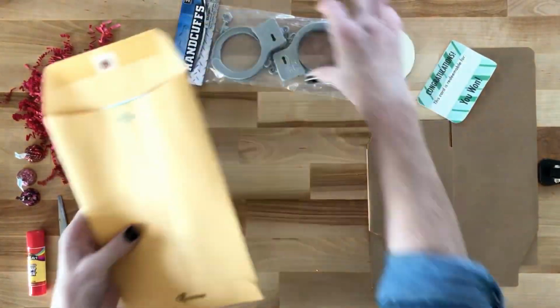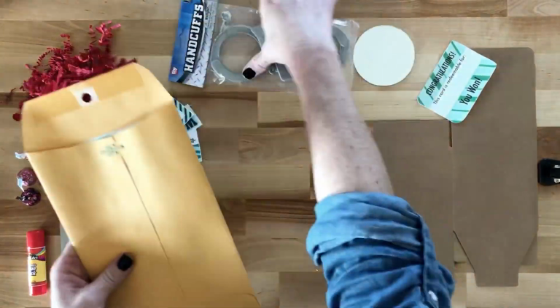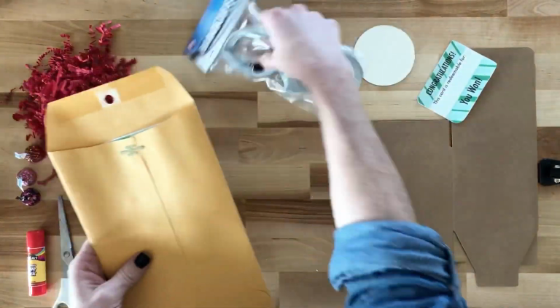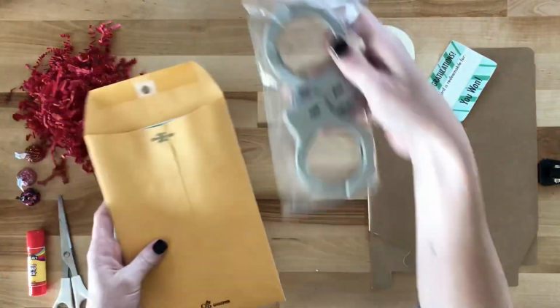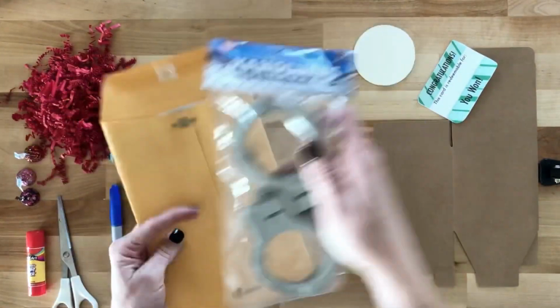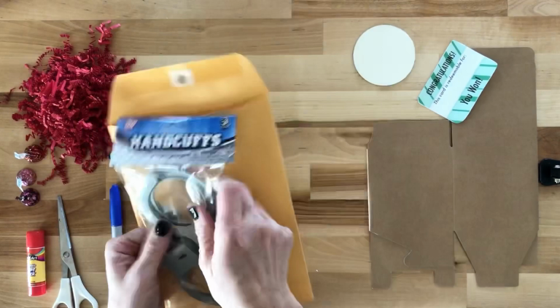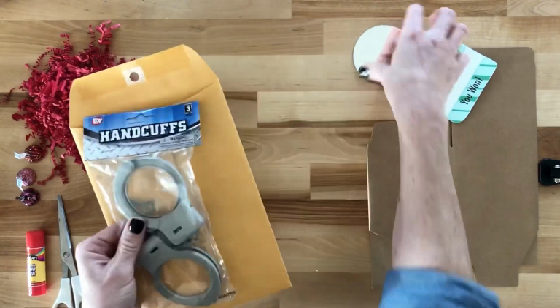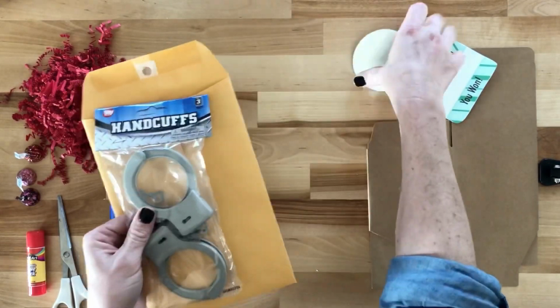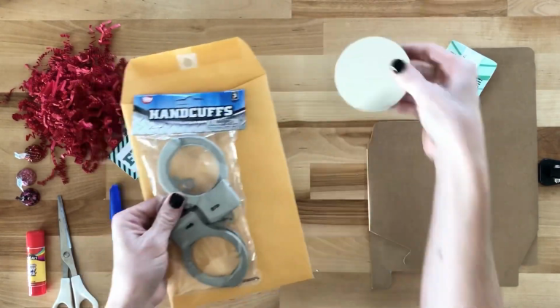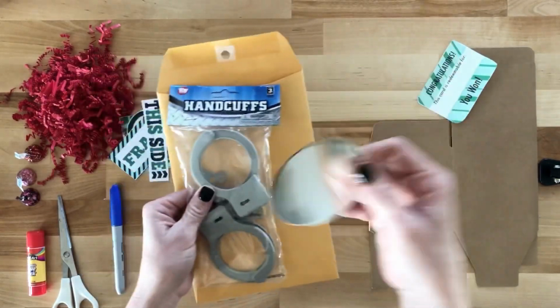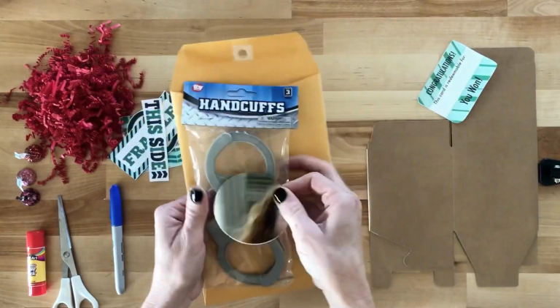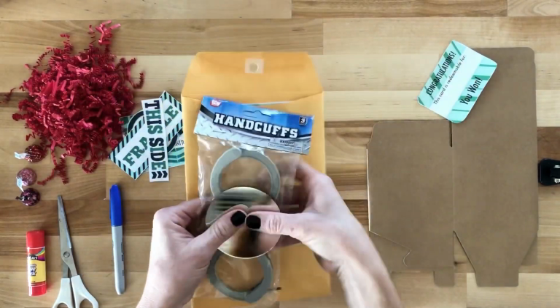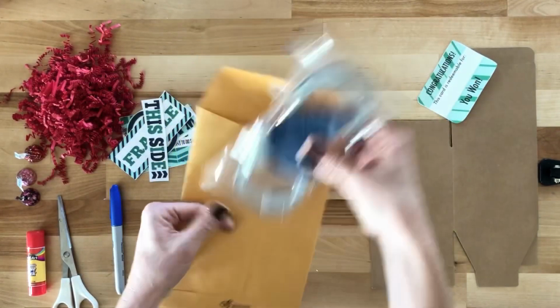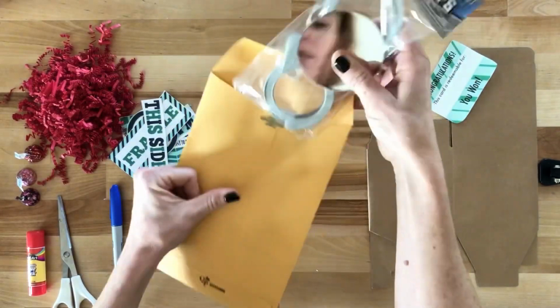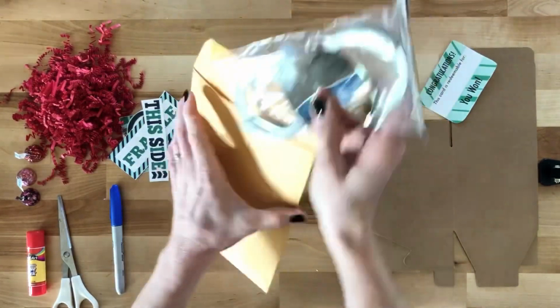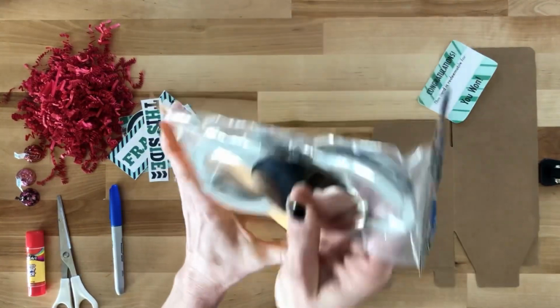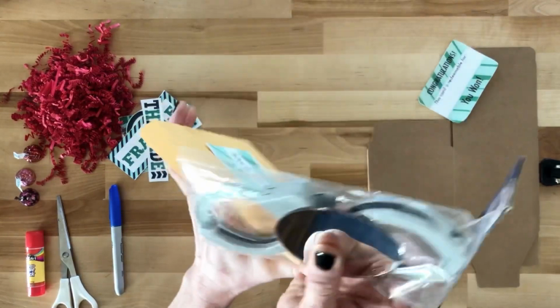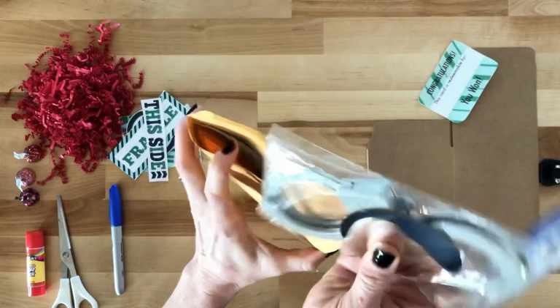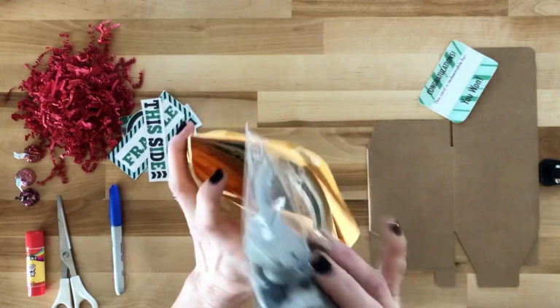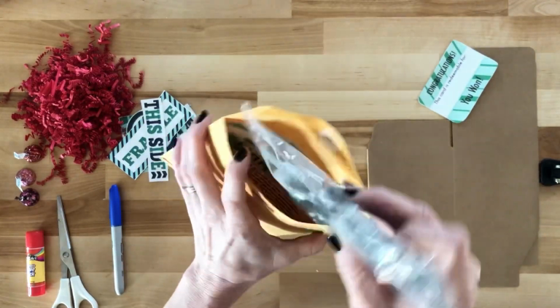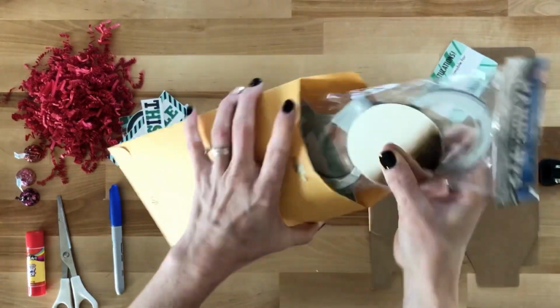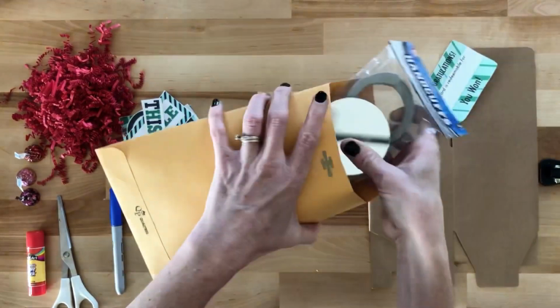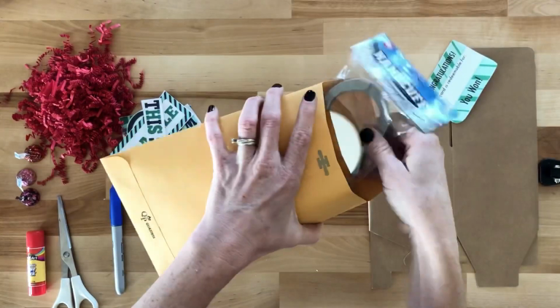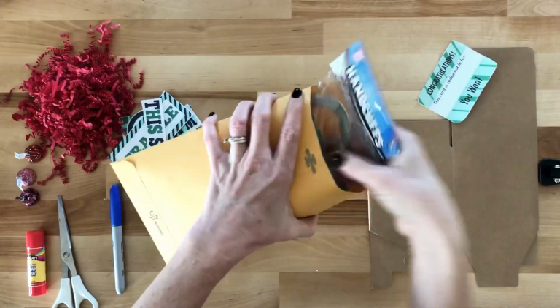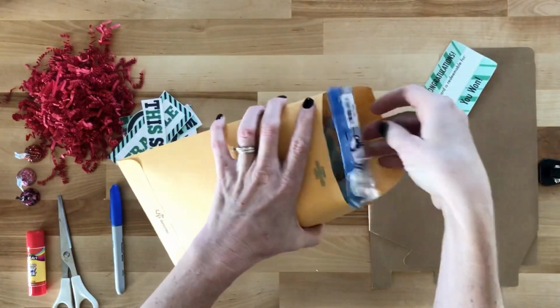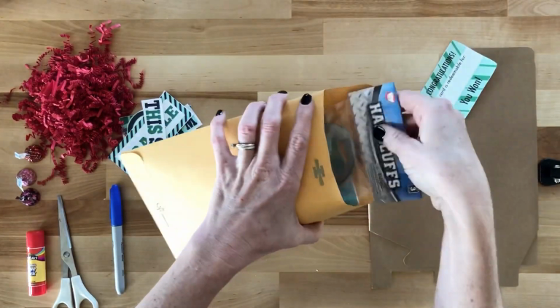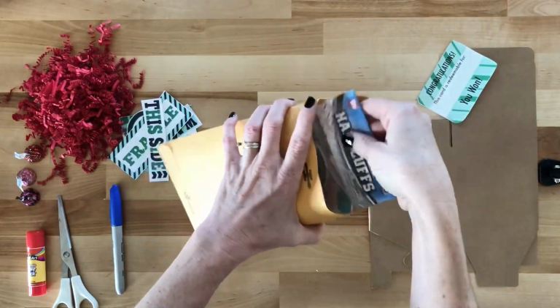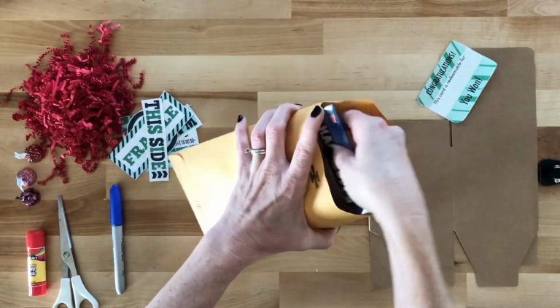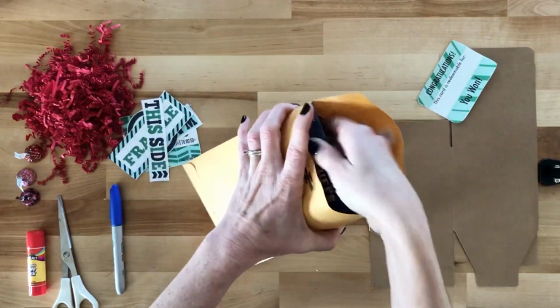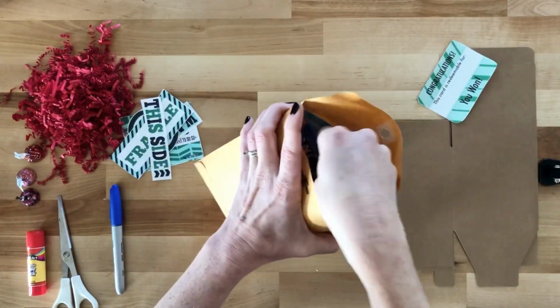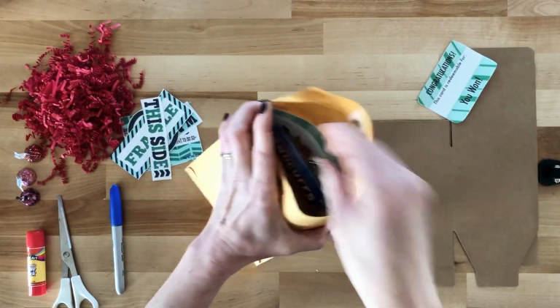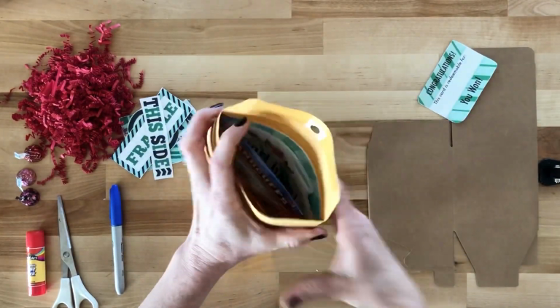Add the handcuffs and the mirror to your envelope. You'll use these tools to get out of the escape room.